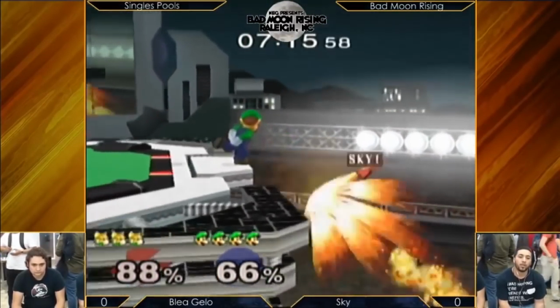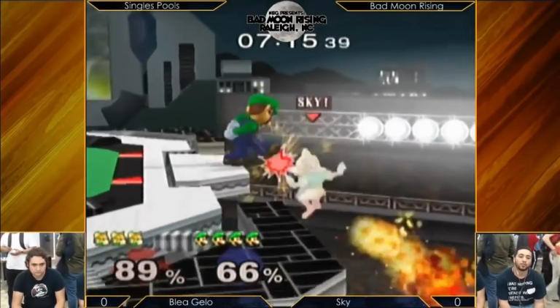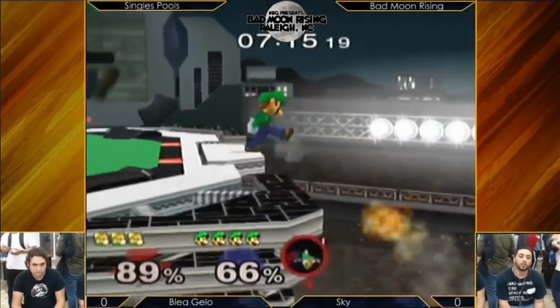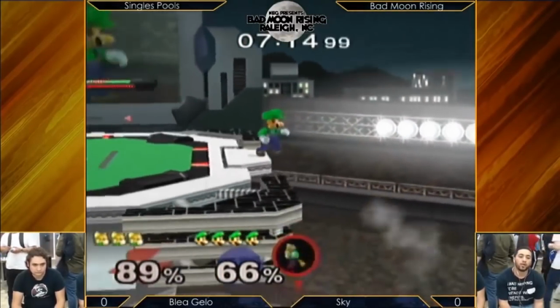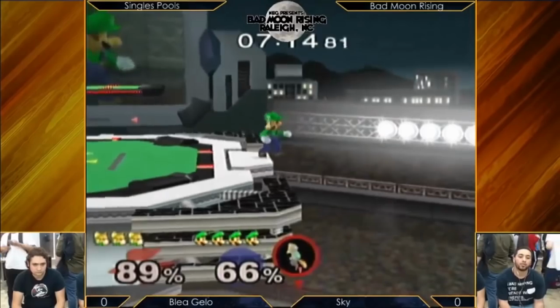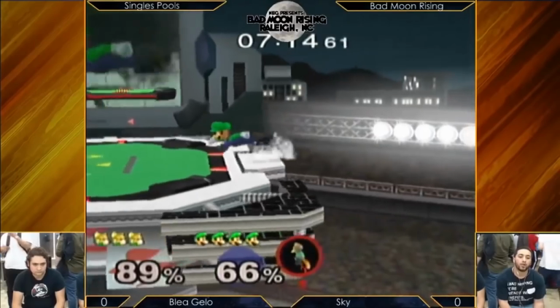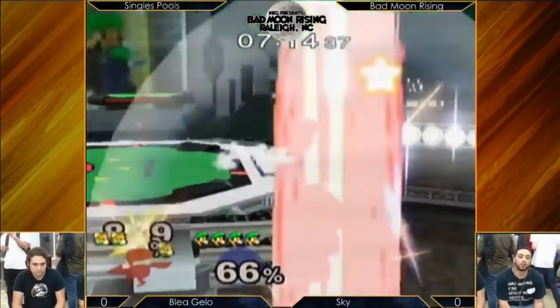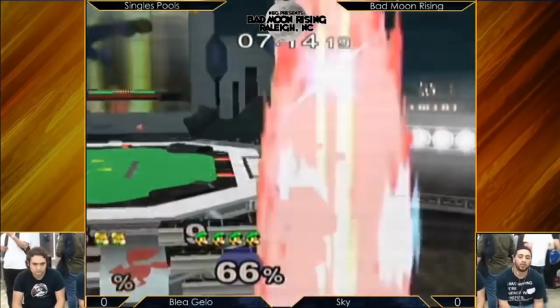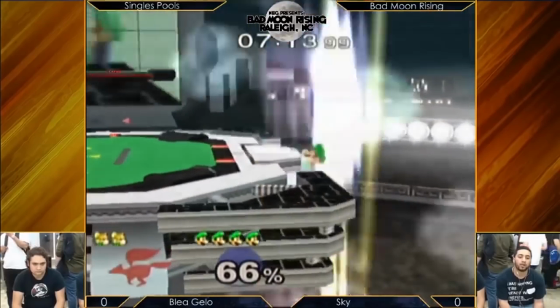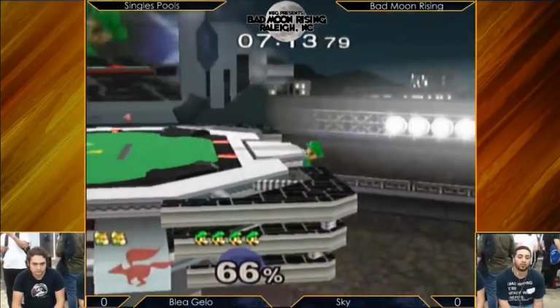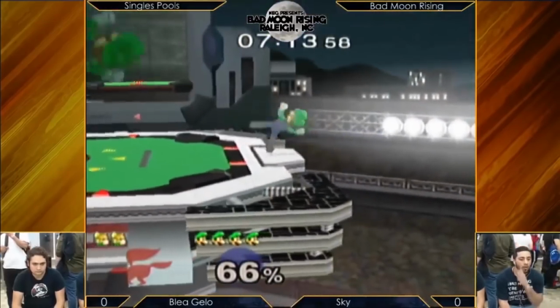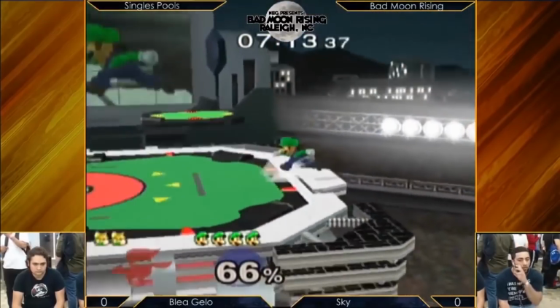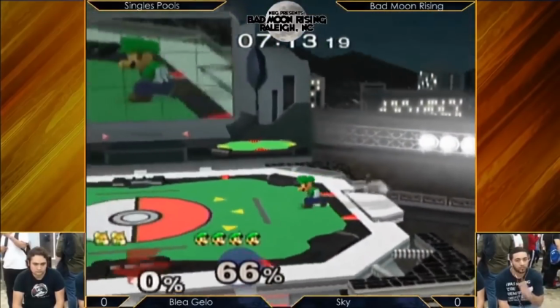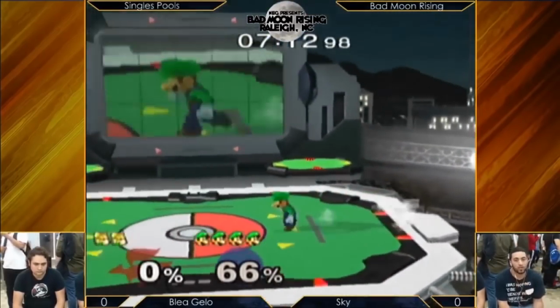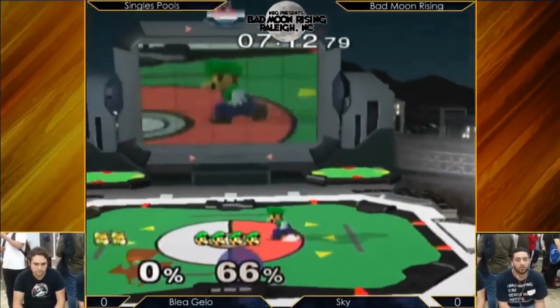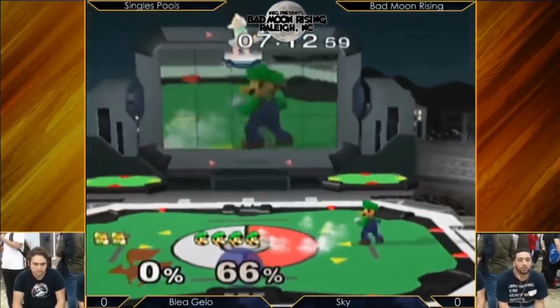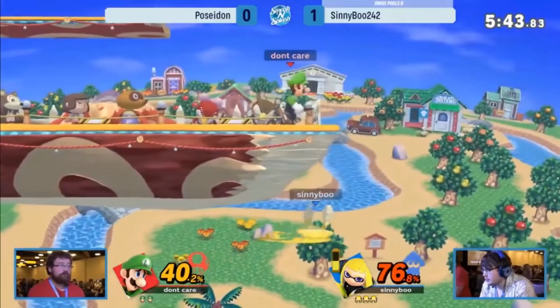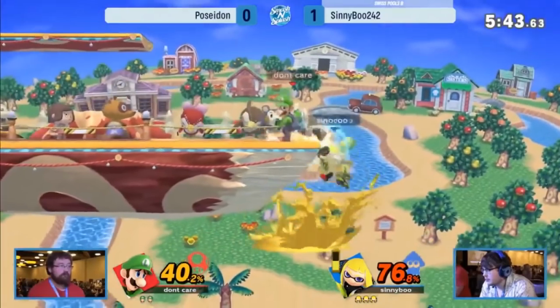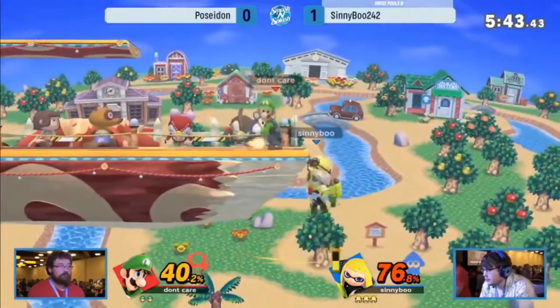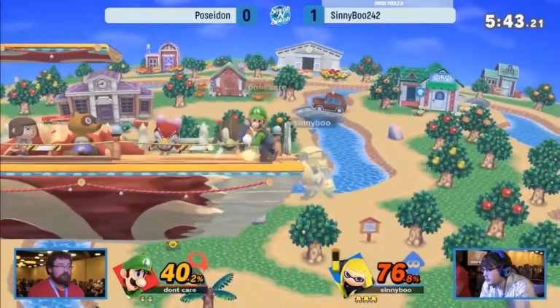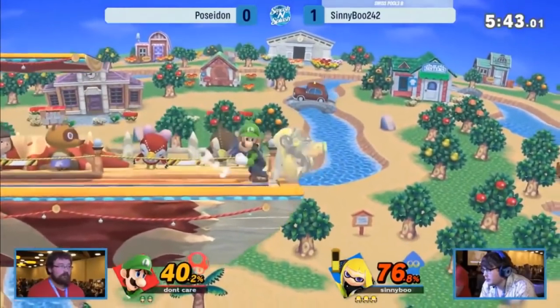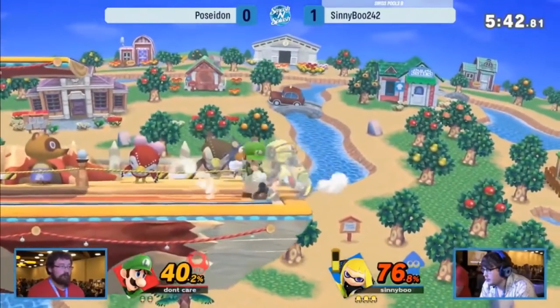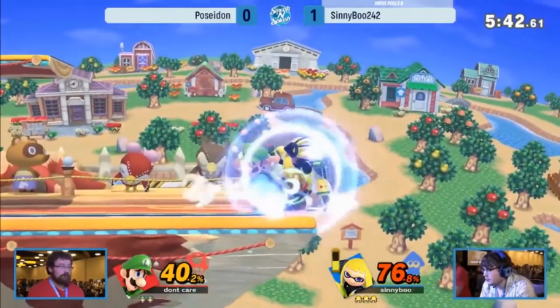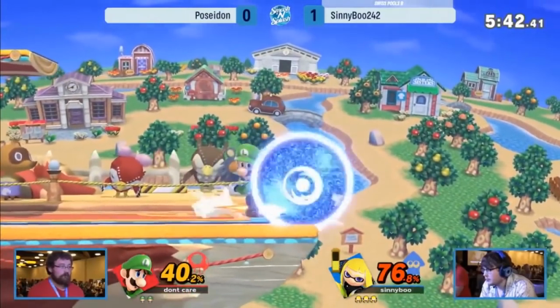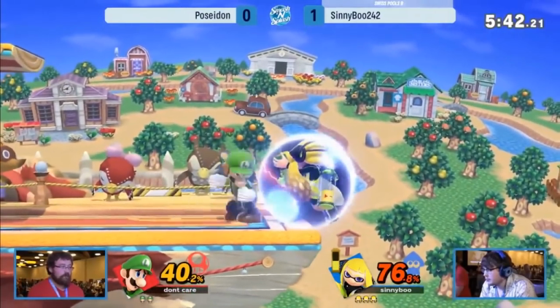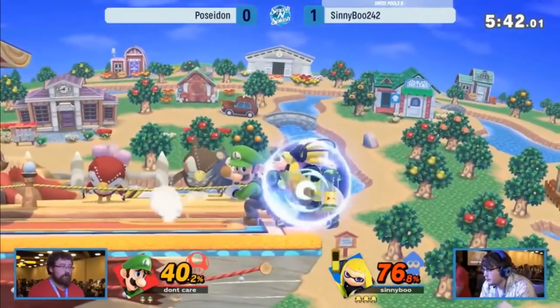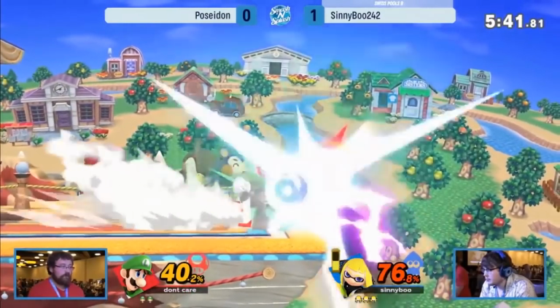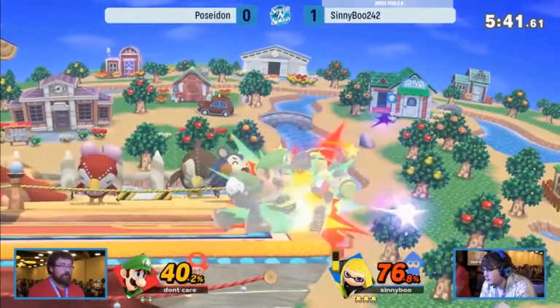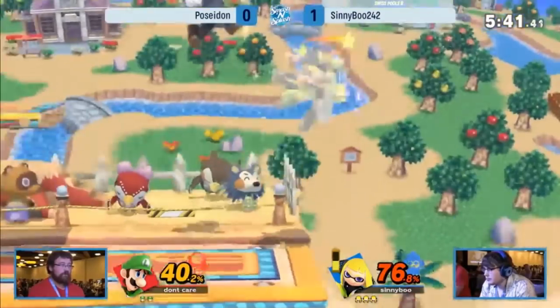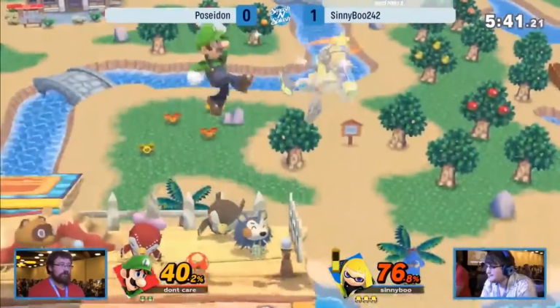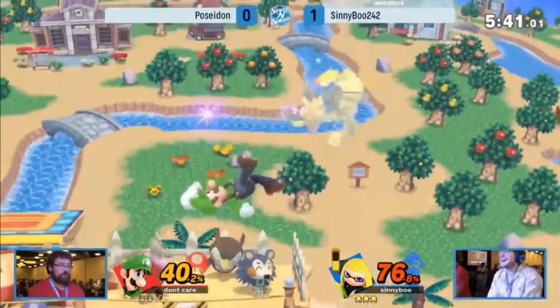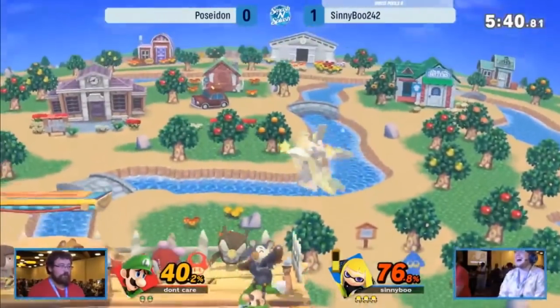That's just a hilarious clip. I'm glad I managed to find it. I was worried I wasn't going to find a whole lot for Luigi's Melee down taunt — it looked like that for a while.